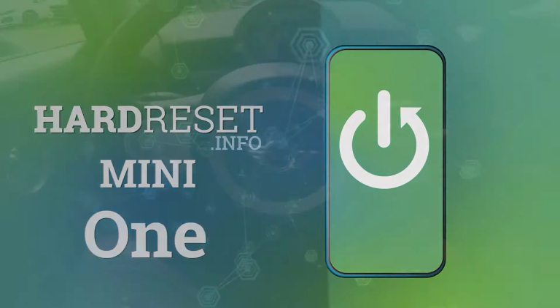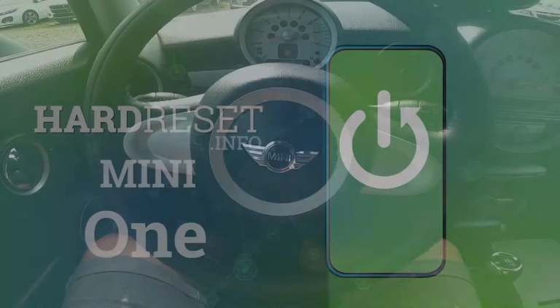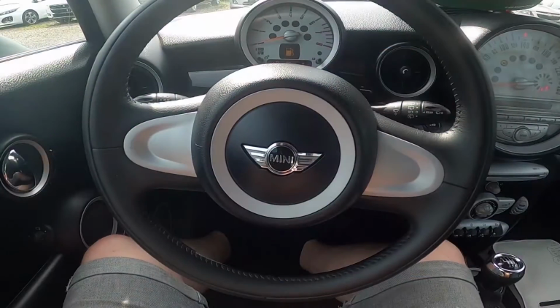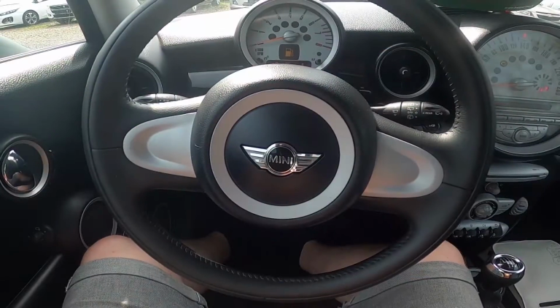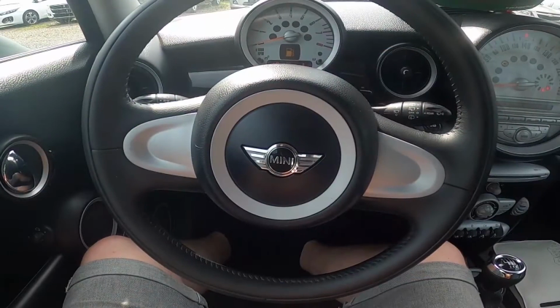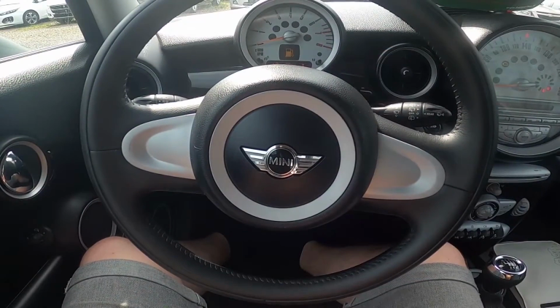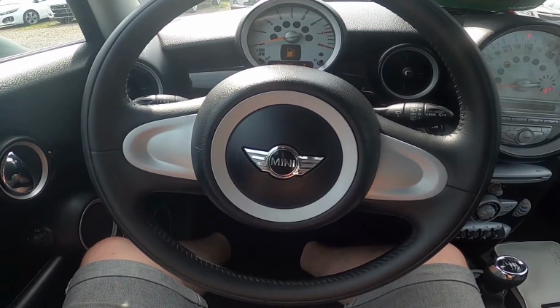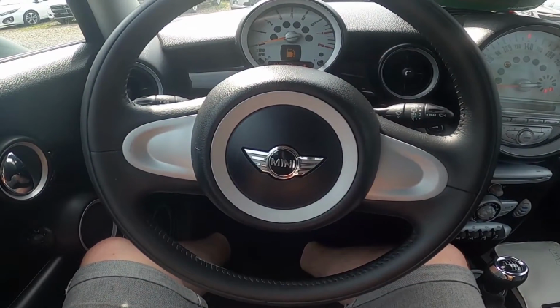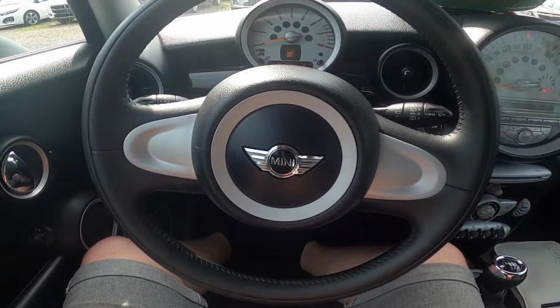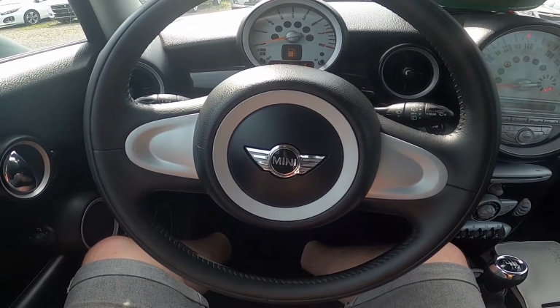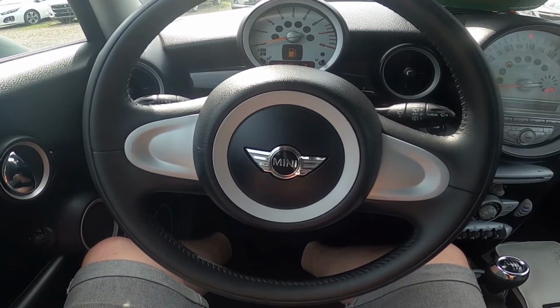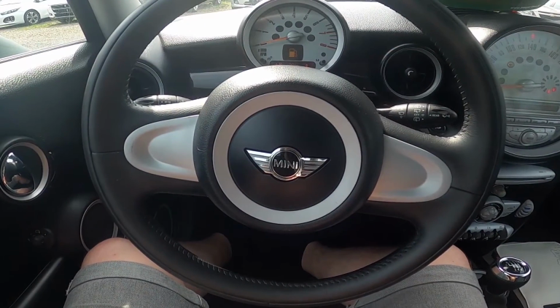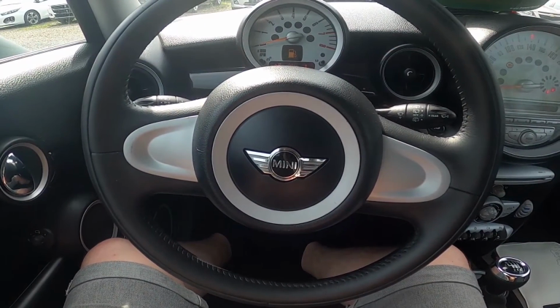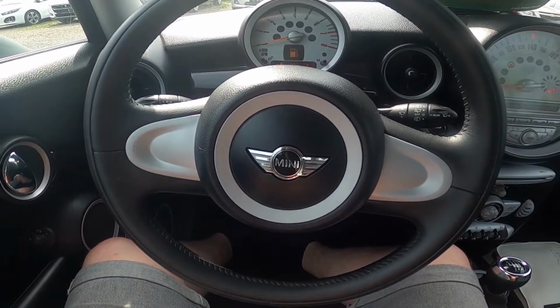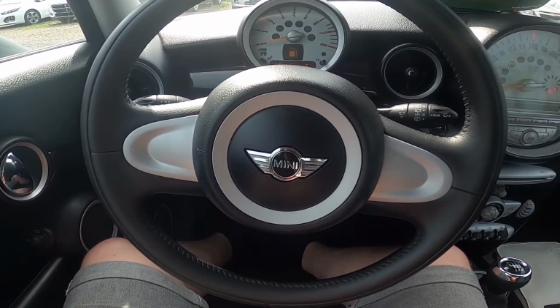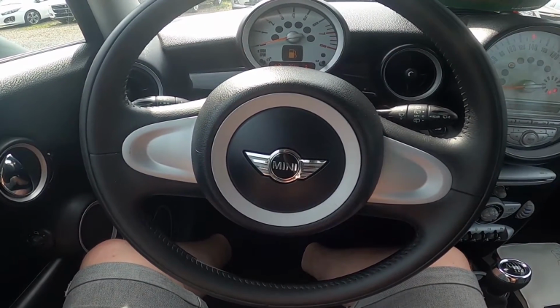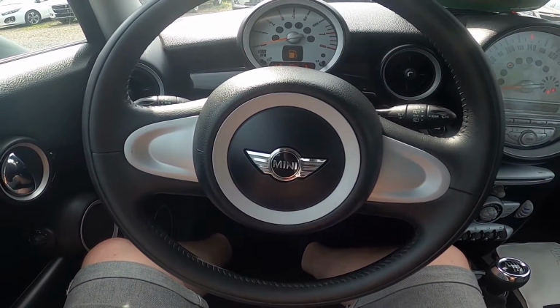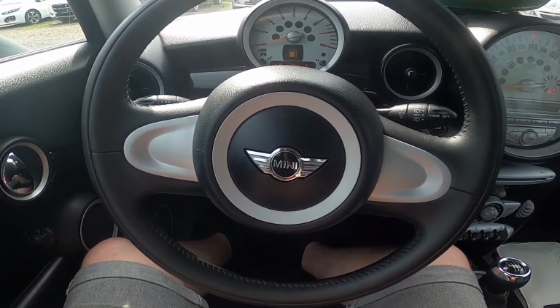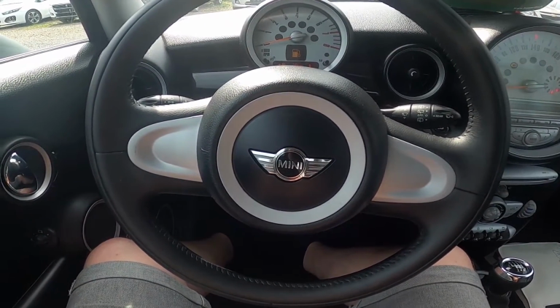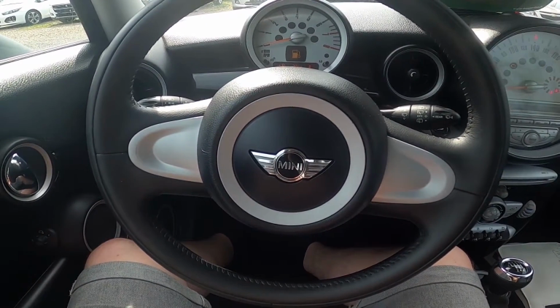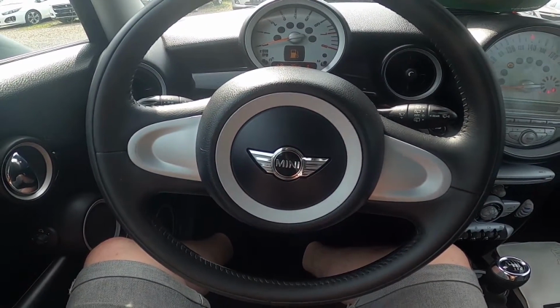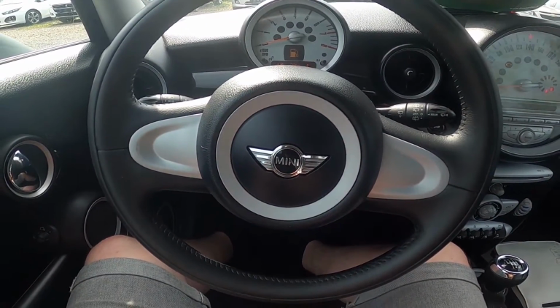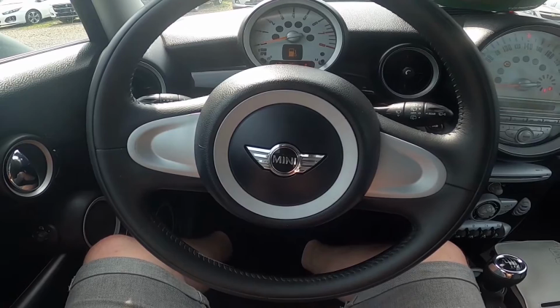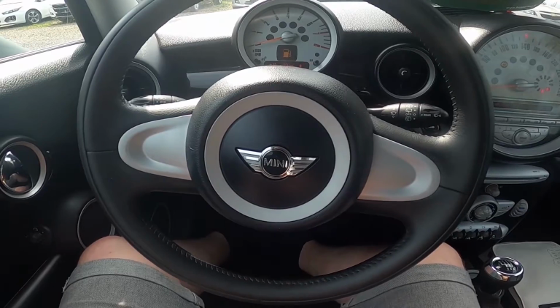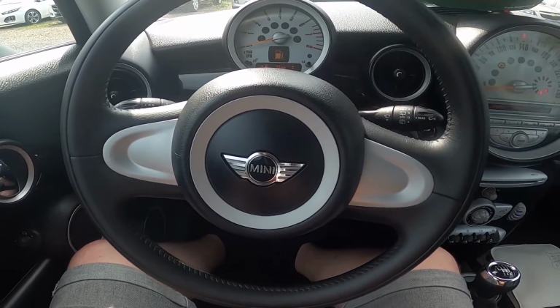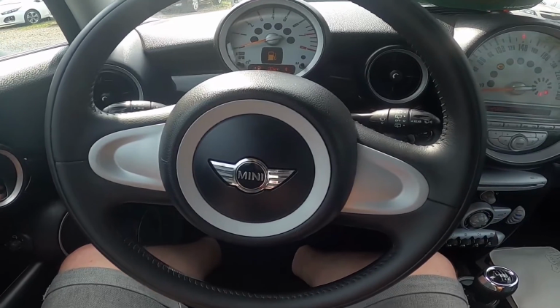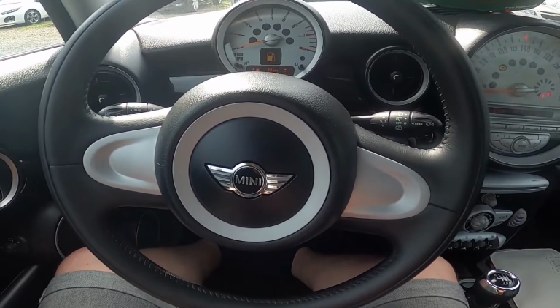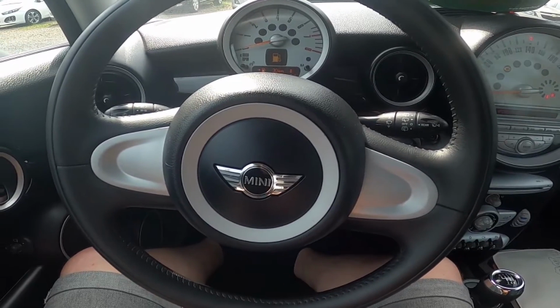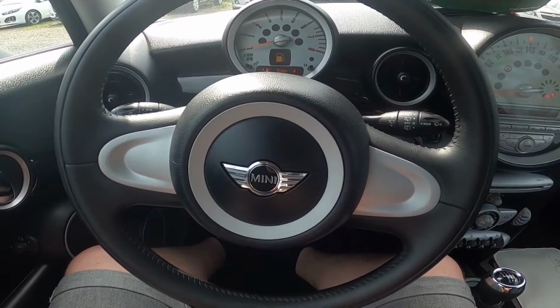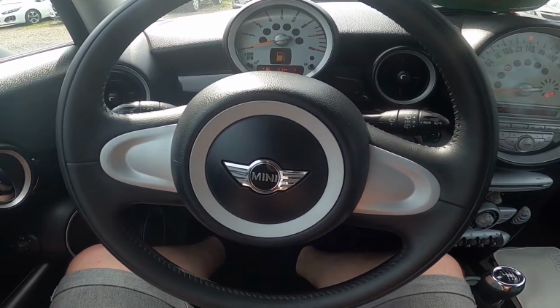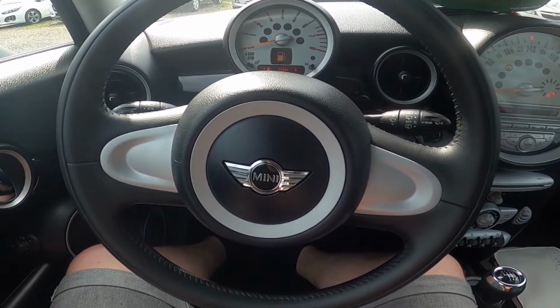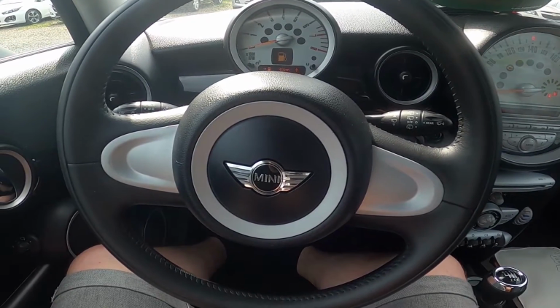Hello! Today I'm in MINI COOPER 1. In this video I'll show you how to adjust side mirrors position.